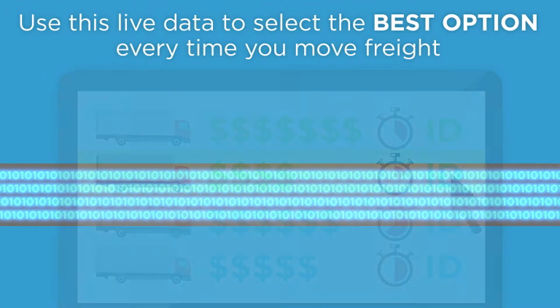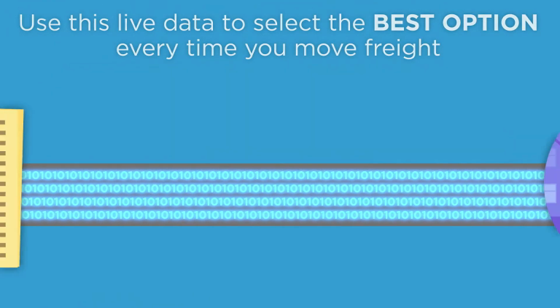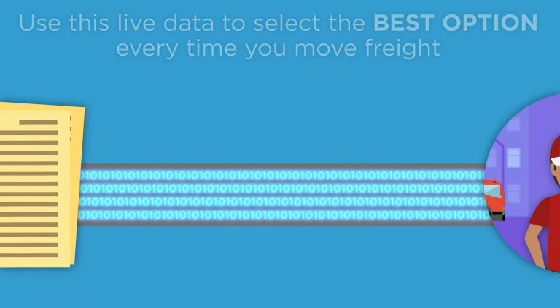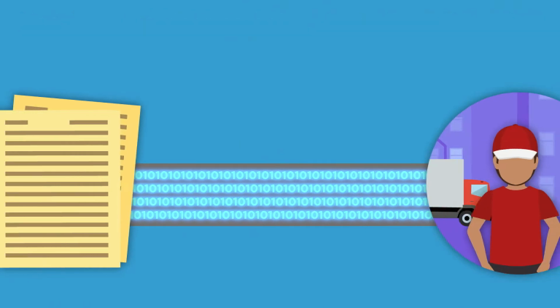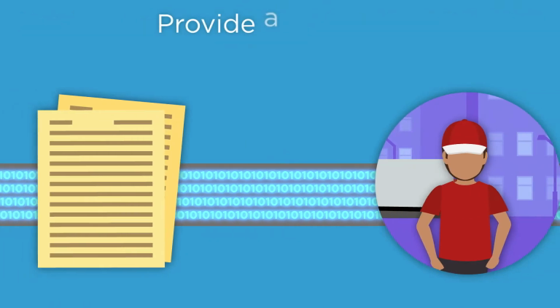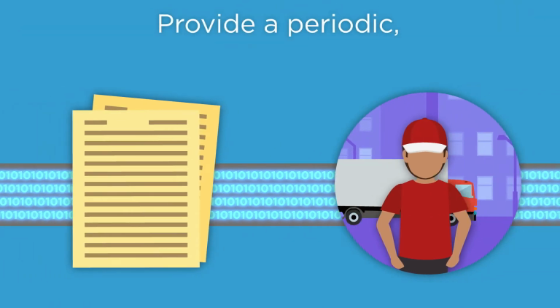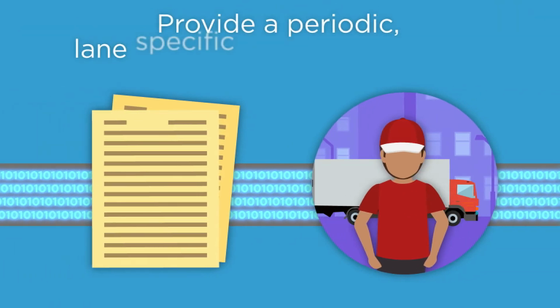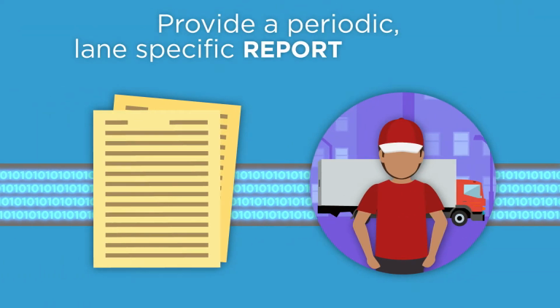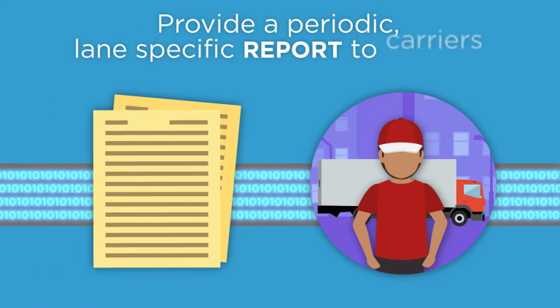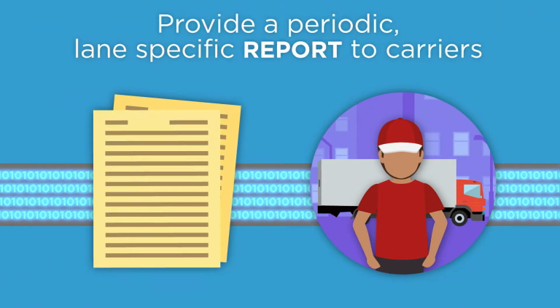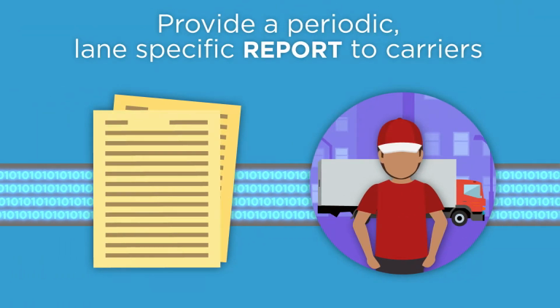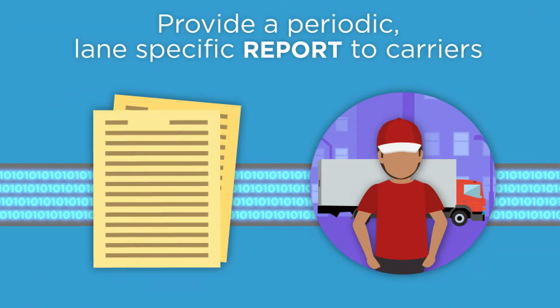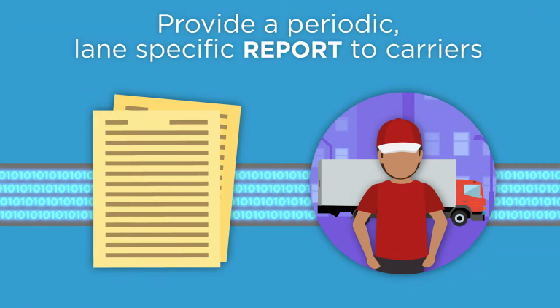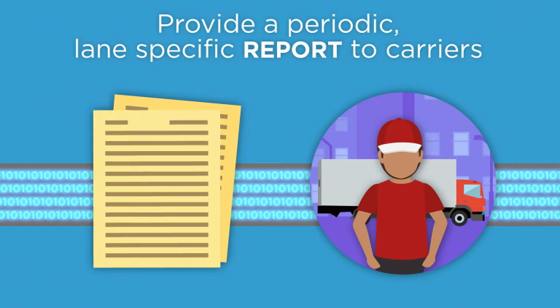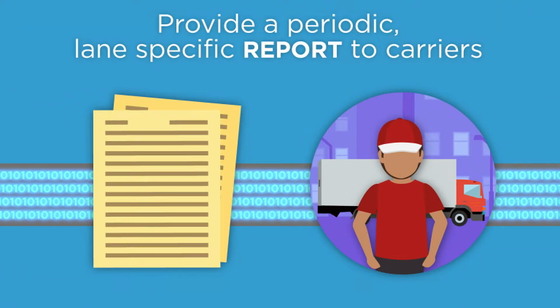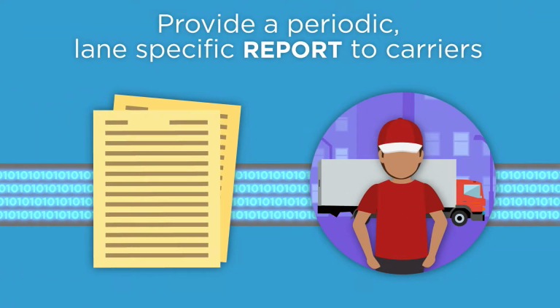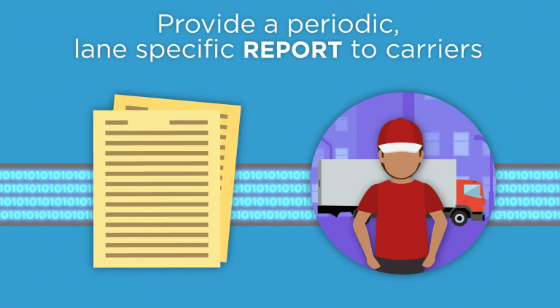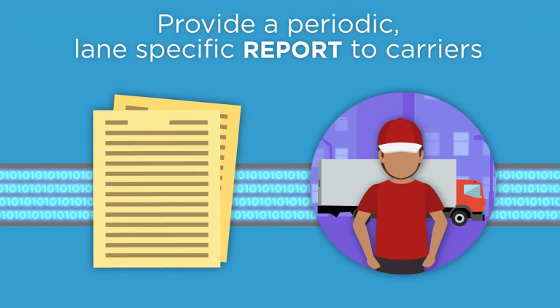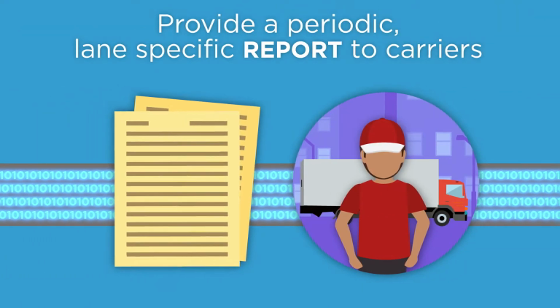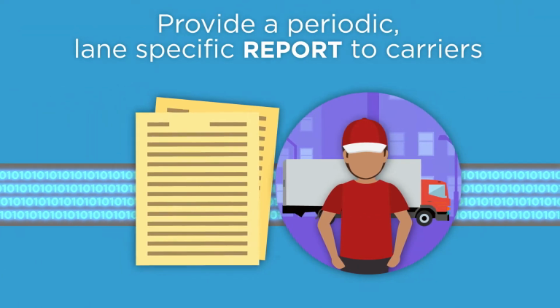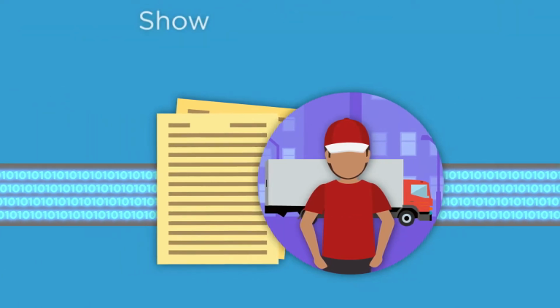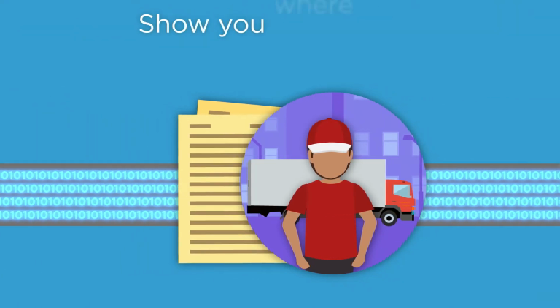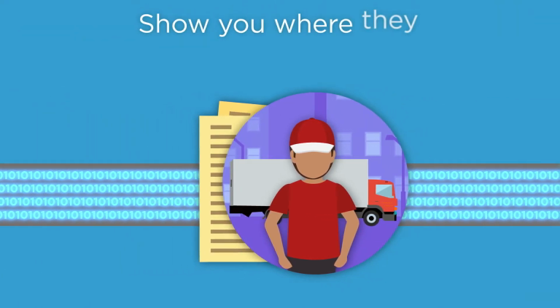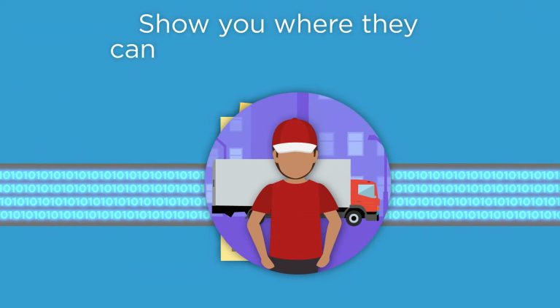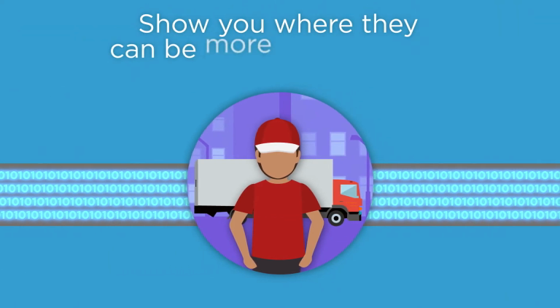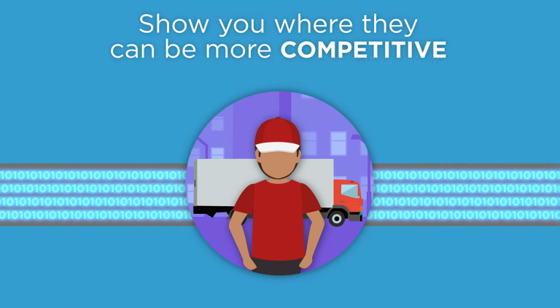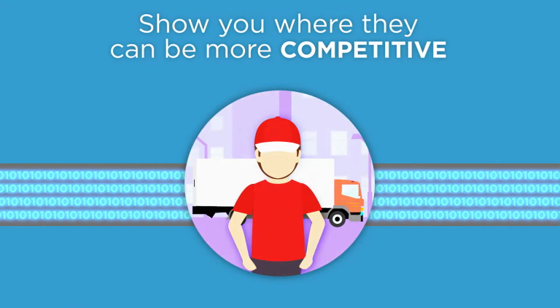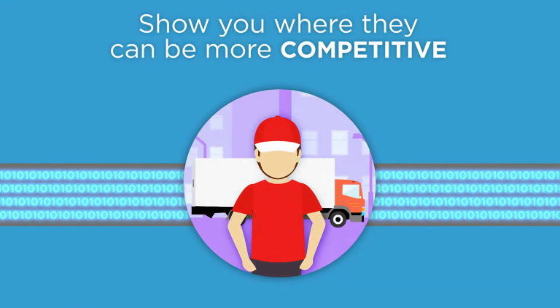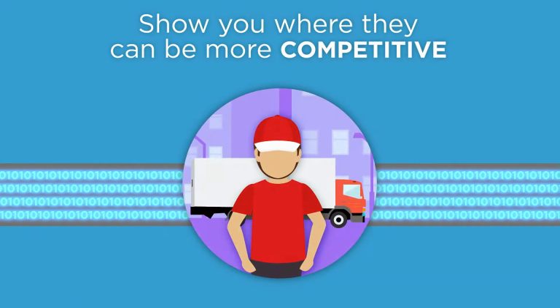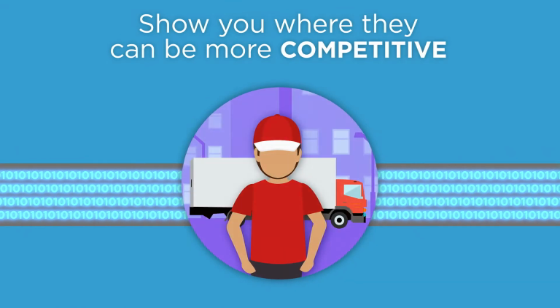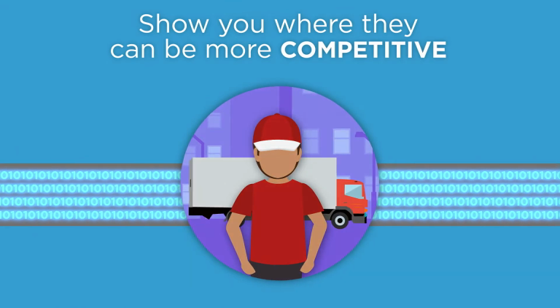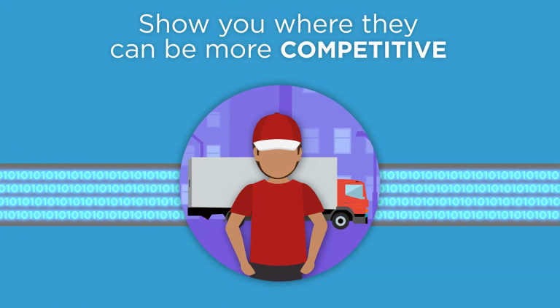Furthermore, you can provide a periodic, lane-specific report to carriers, allowing them to show you where they can be more competitive.